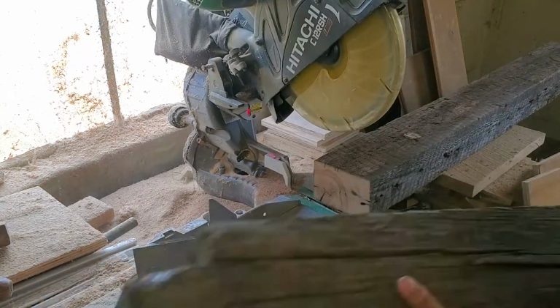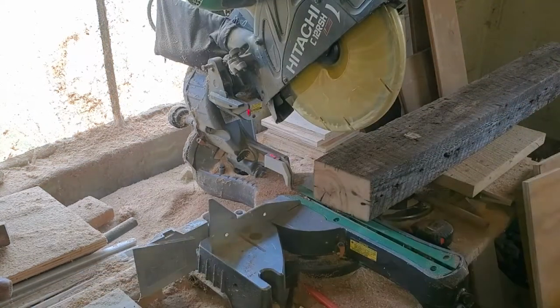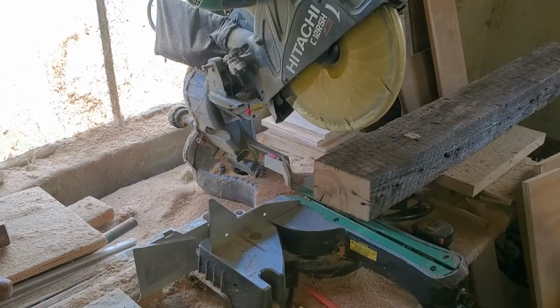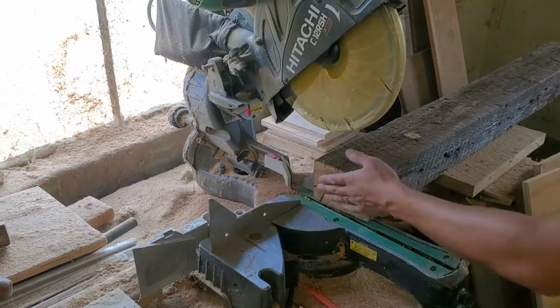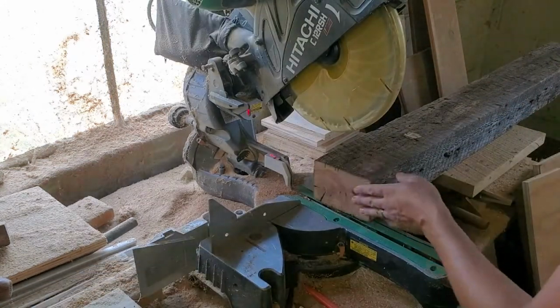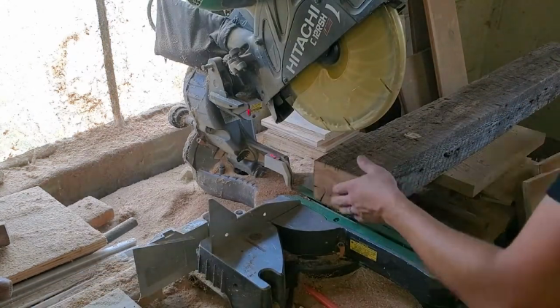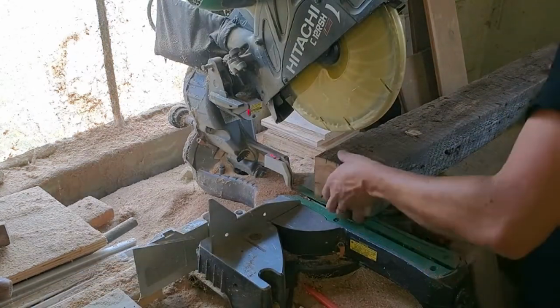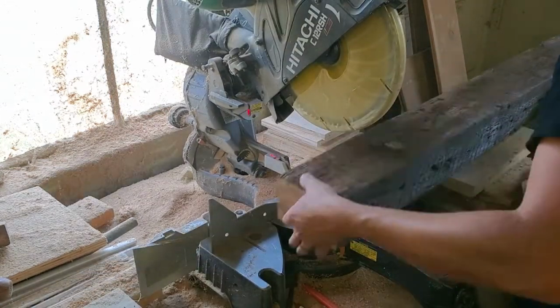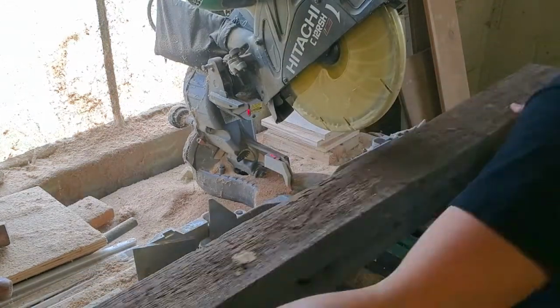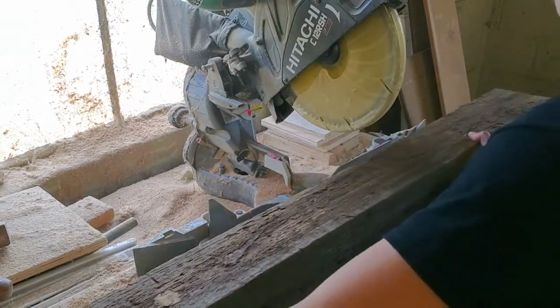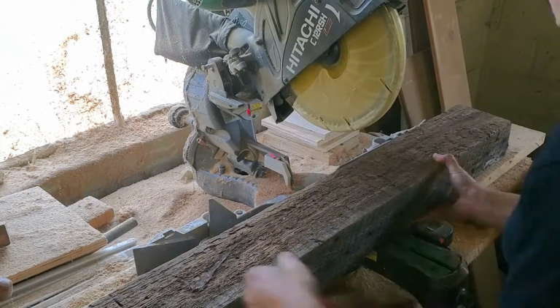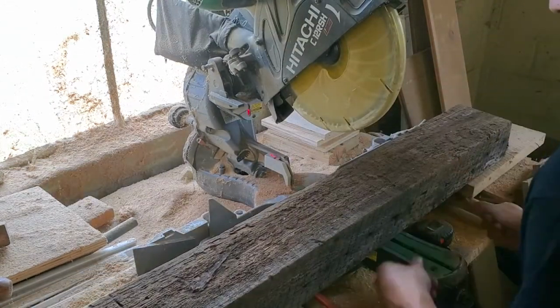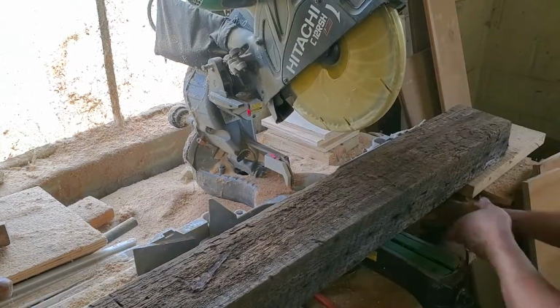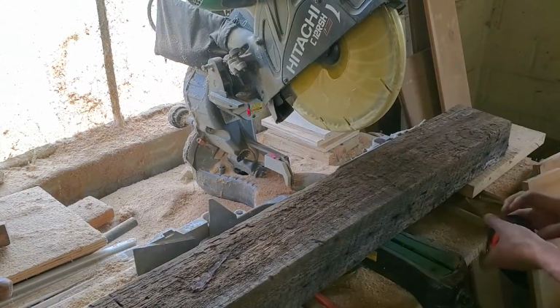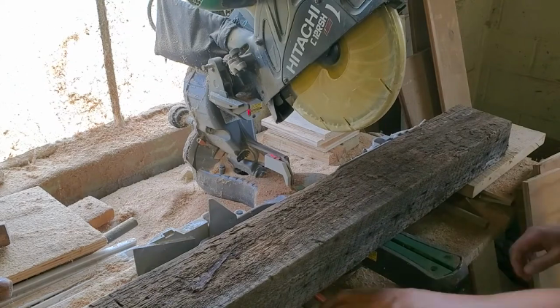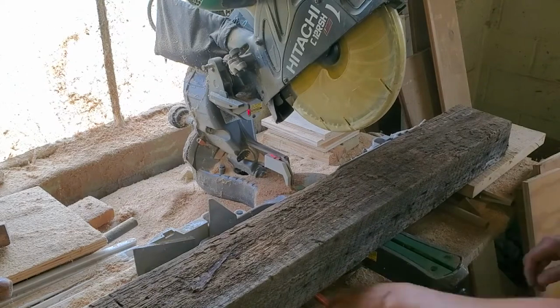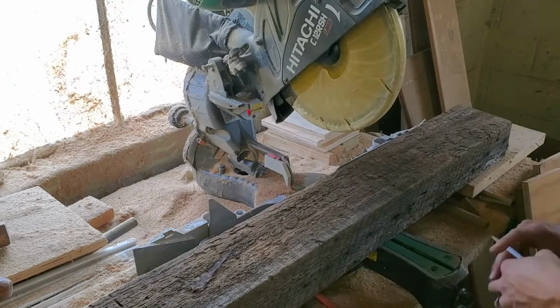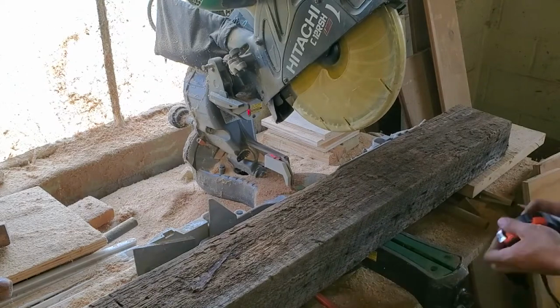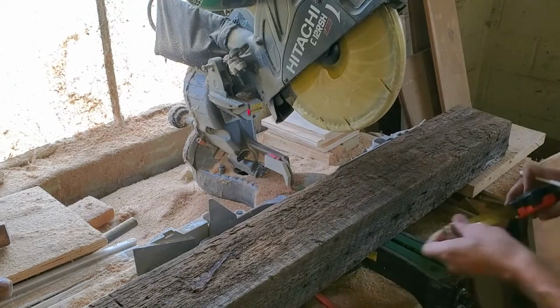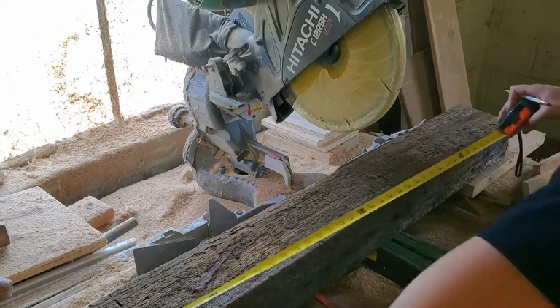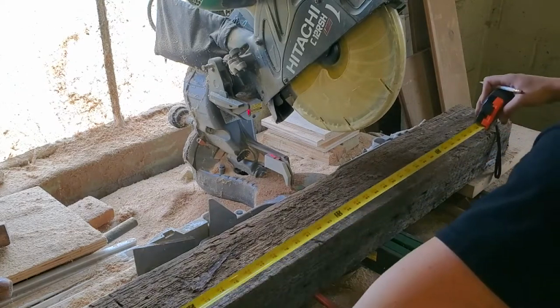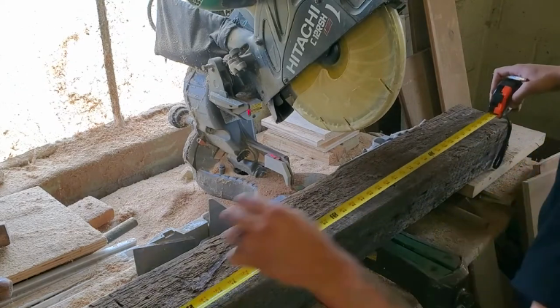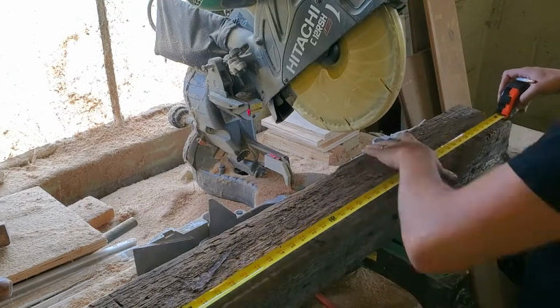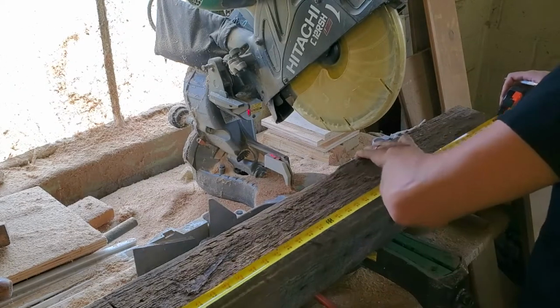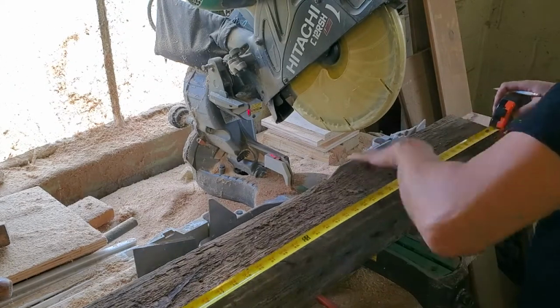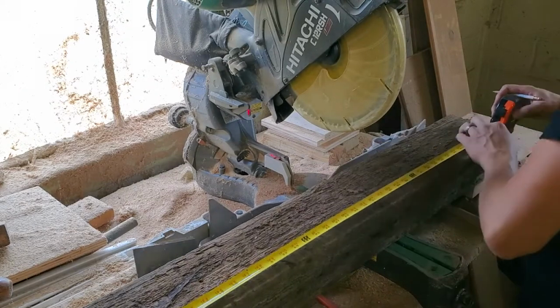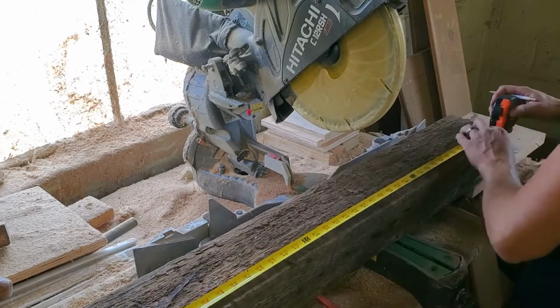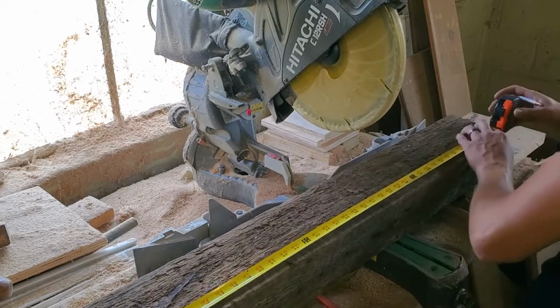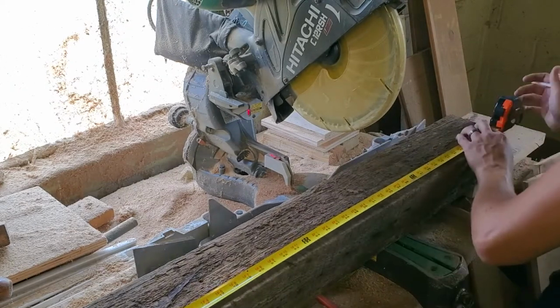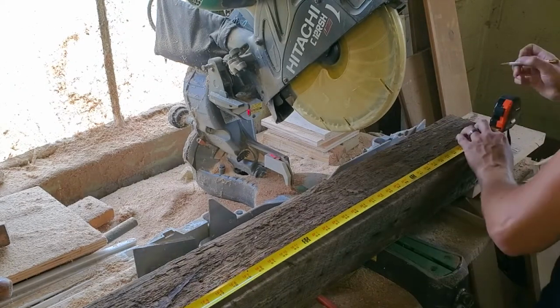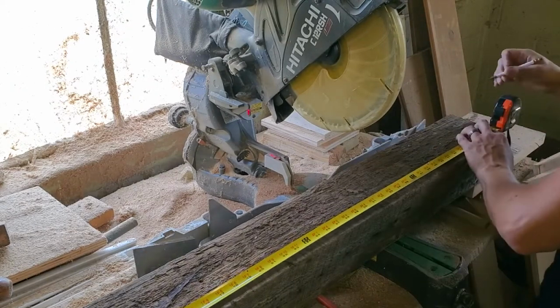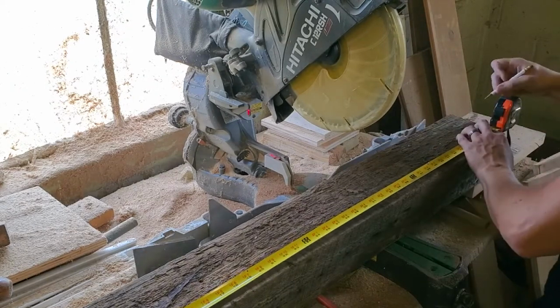The first thing I do is cut my beams down to length. I did these at 48 inches.